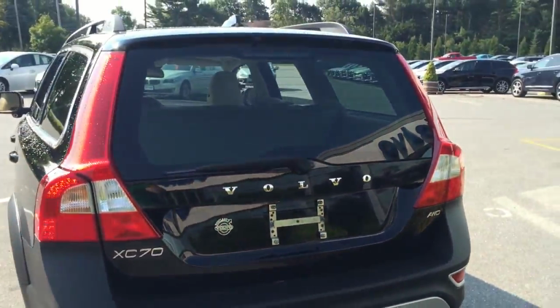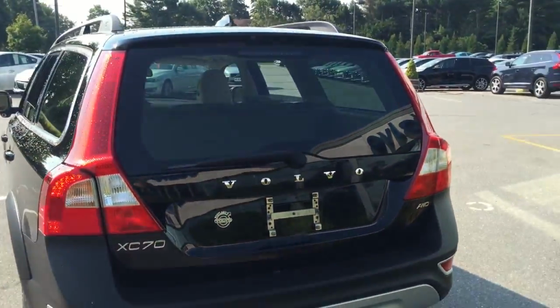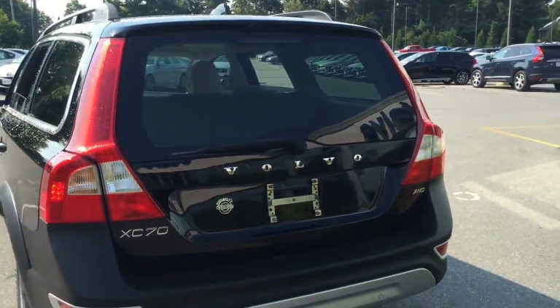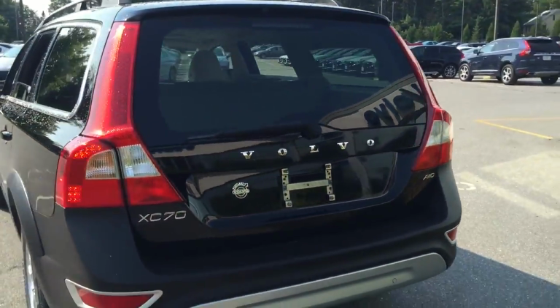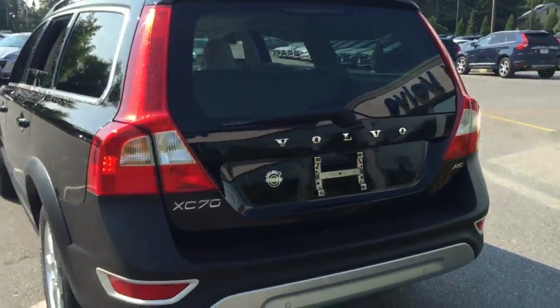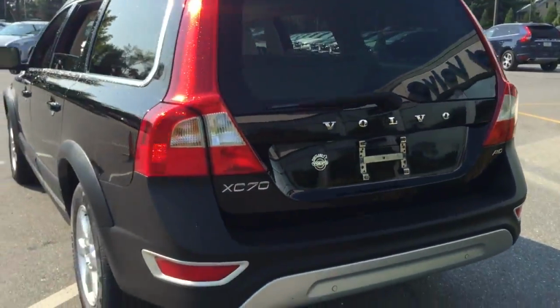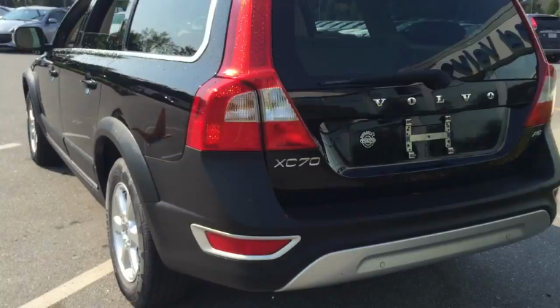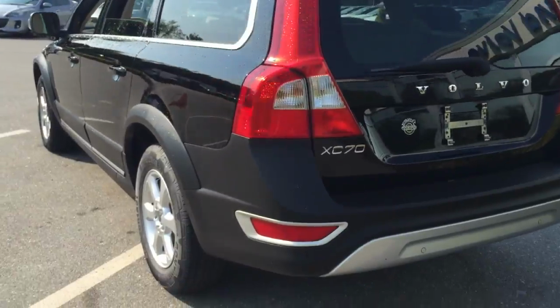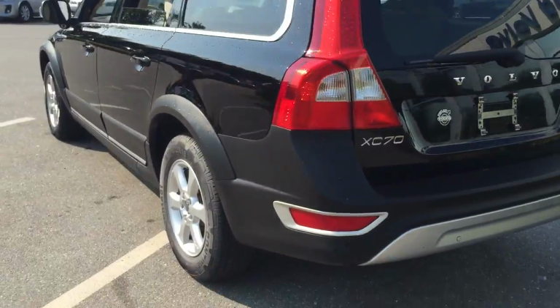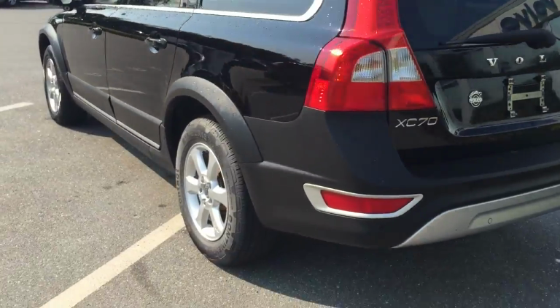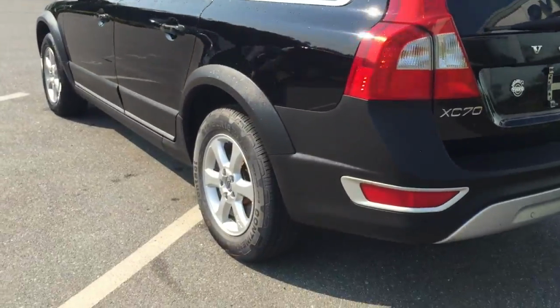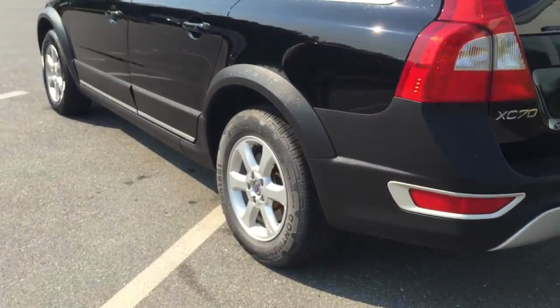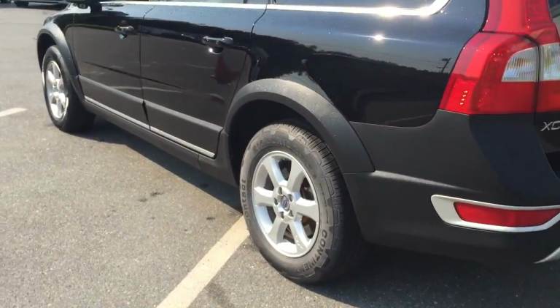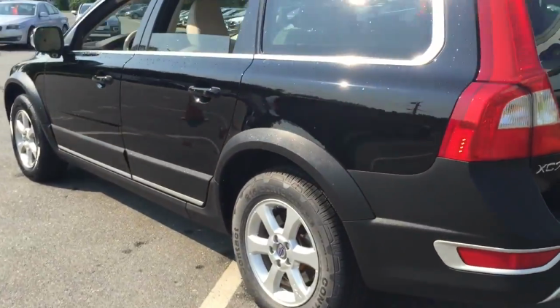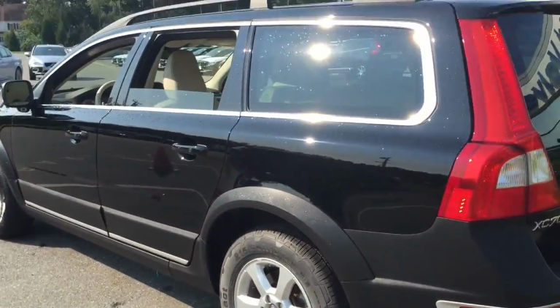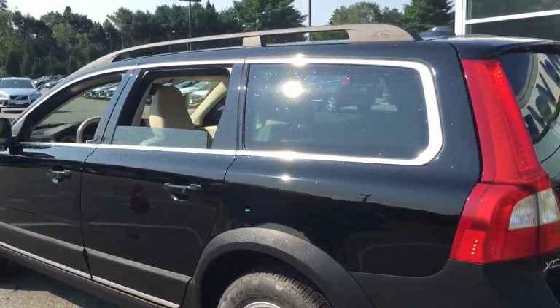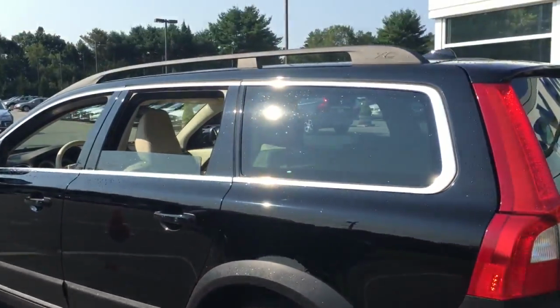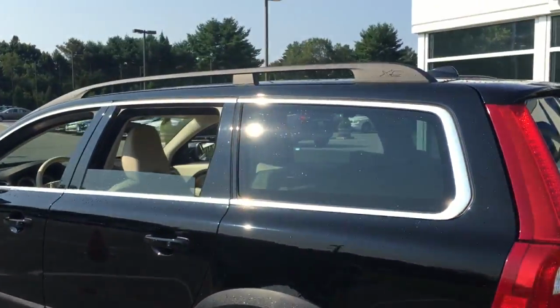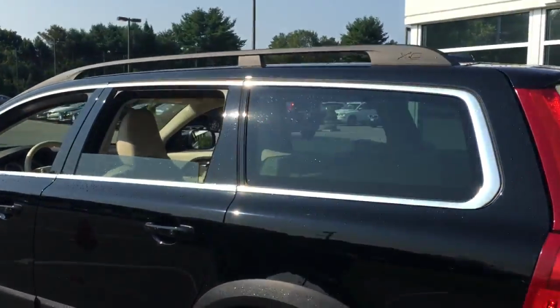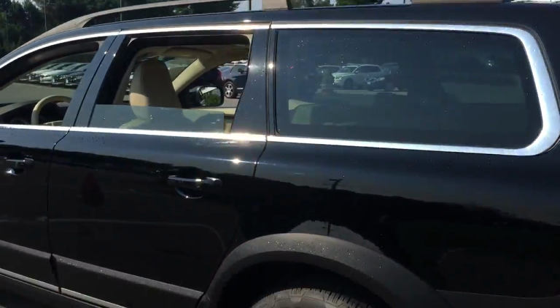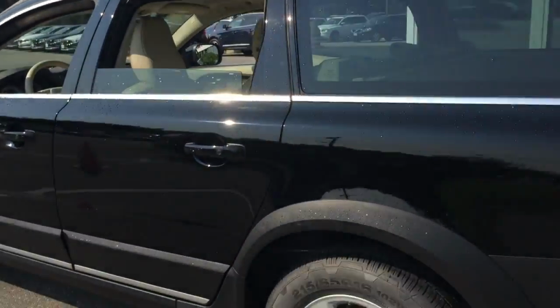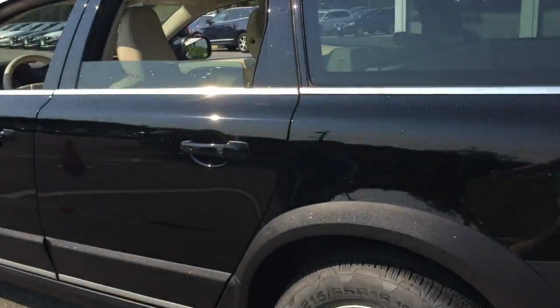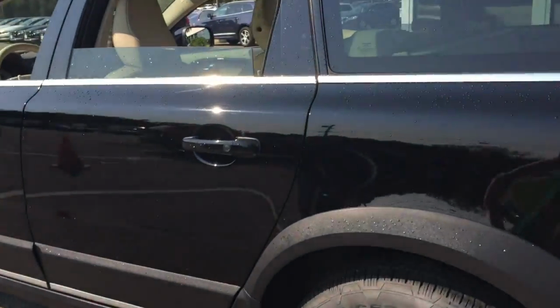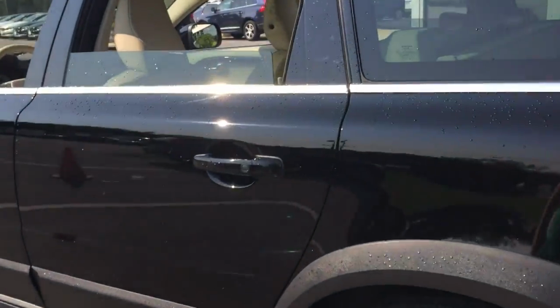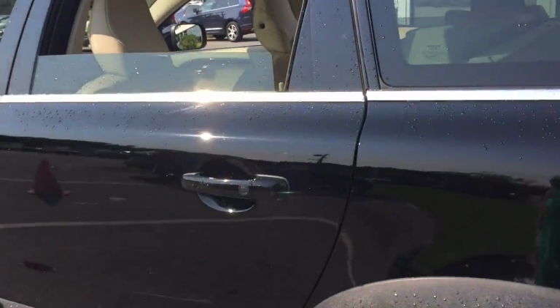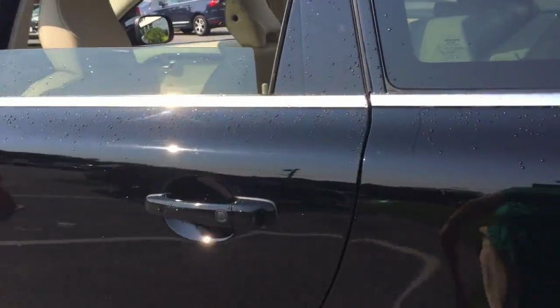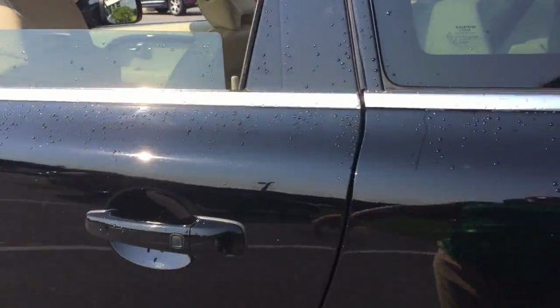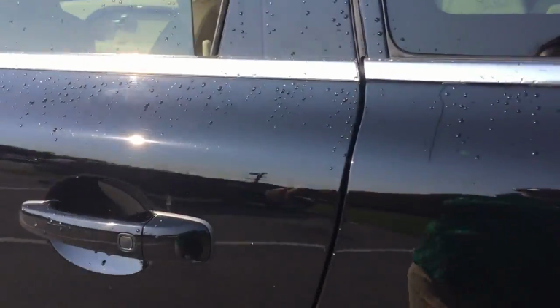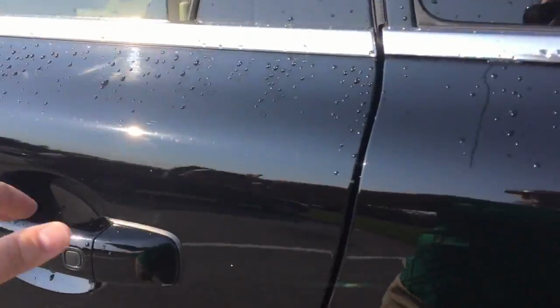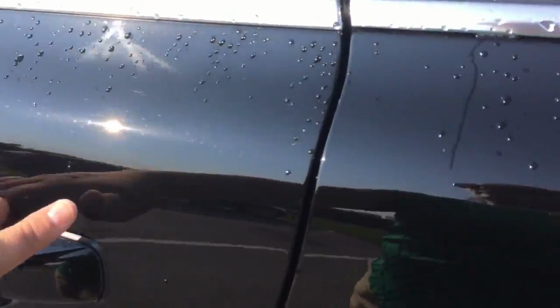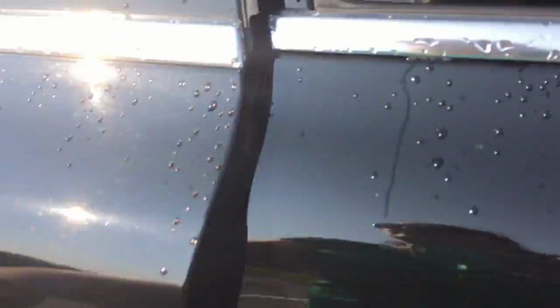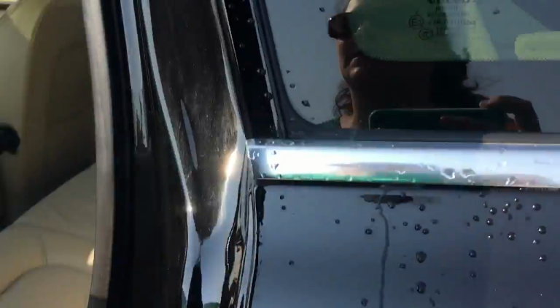Tons of room in the cargo space. This alloy wheel, silver trim. This also has front and rear park assist.